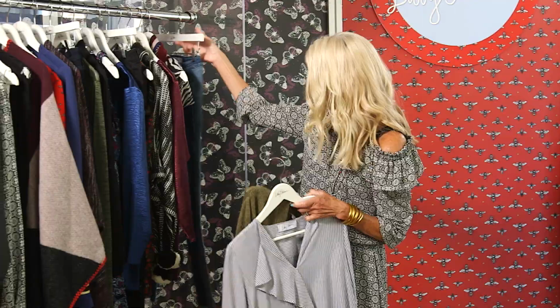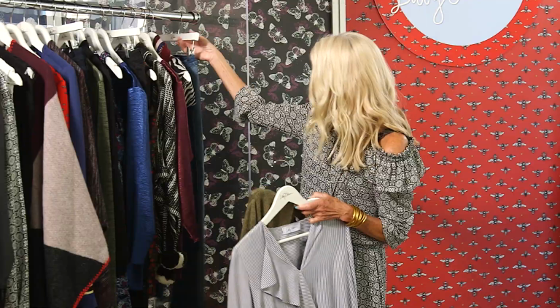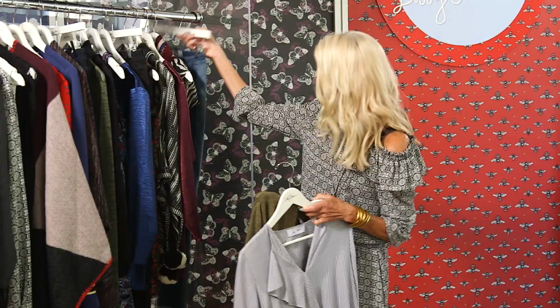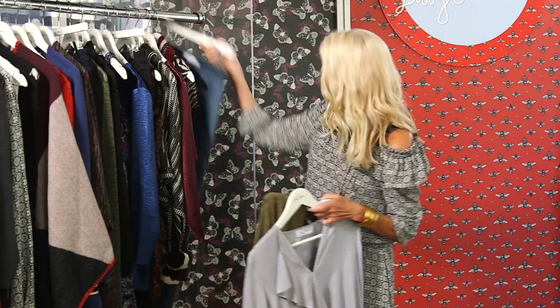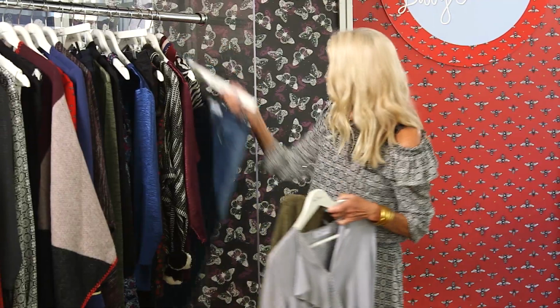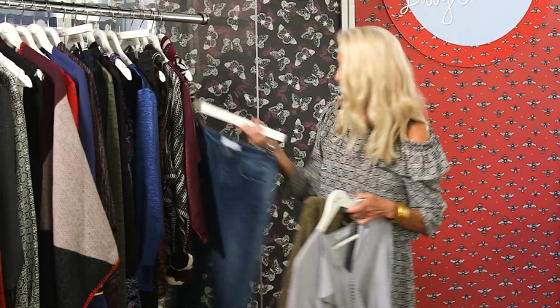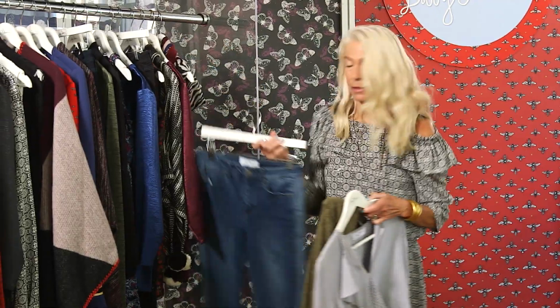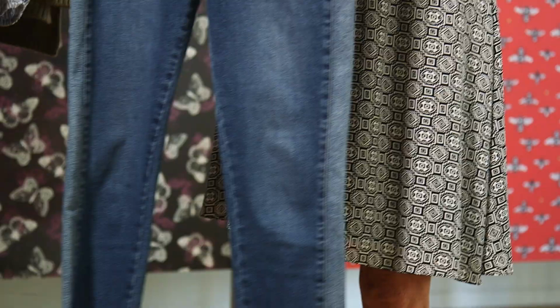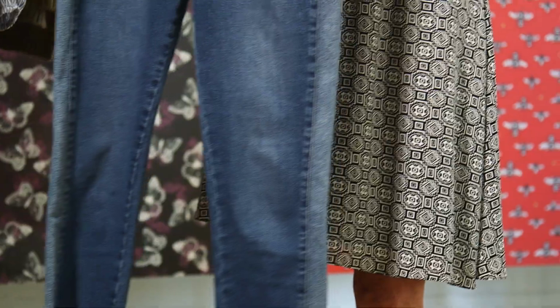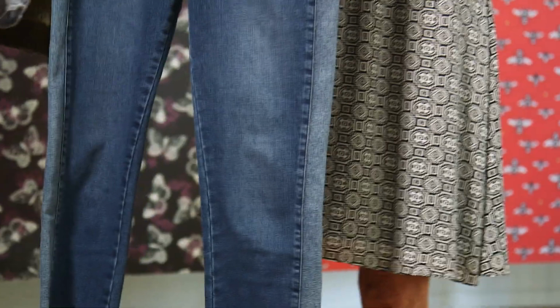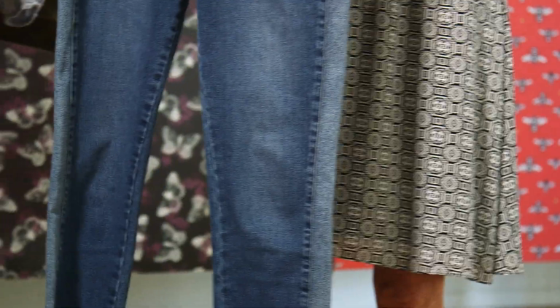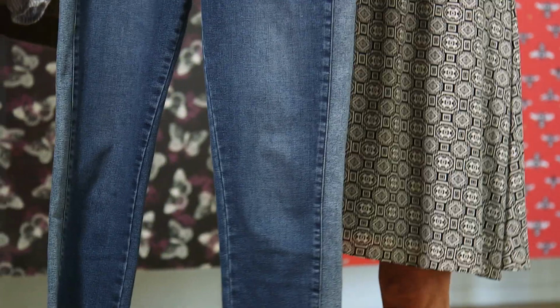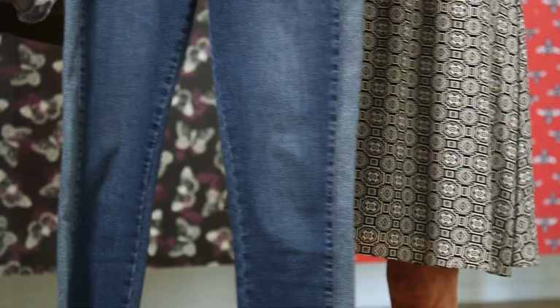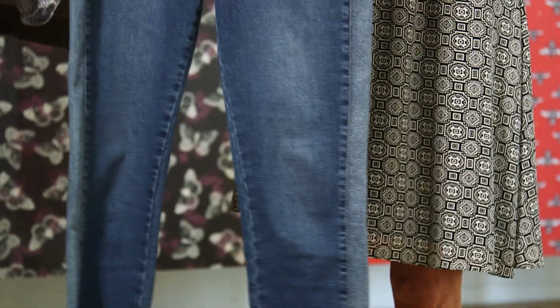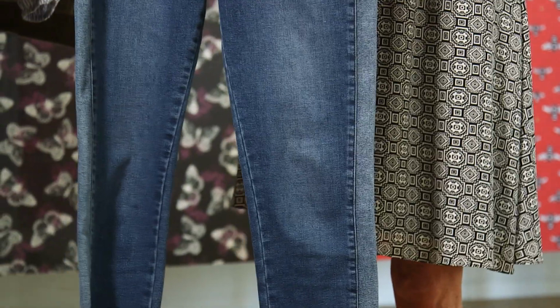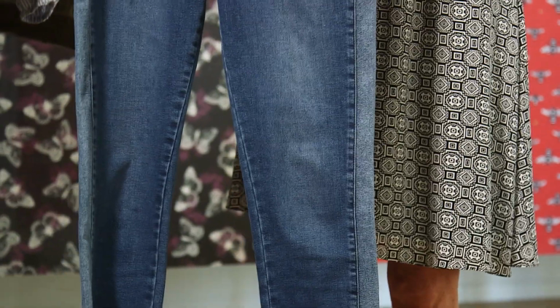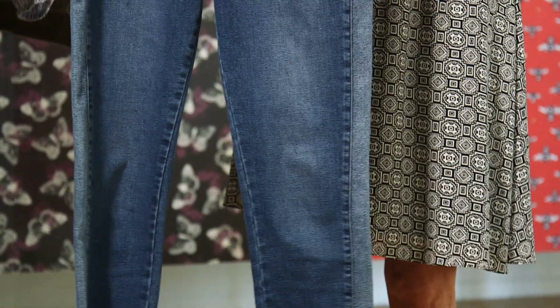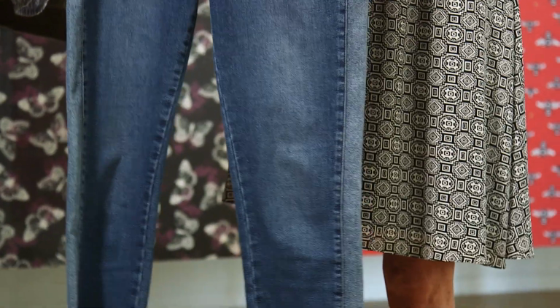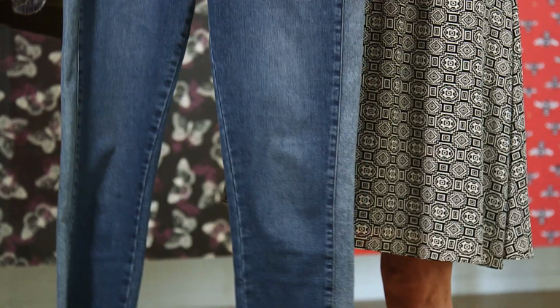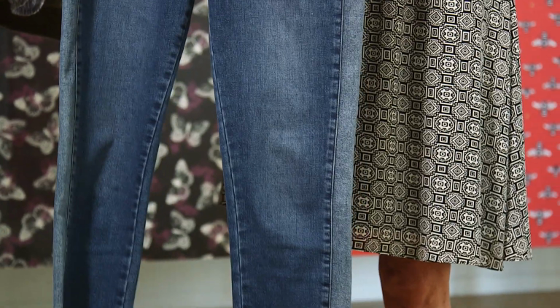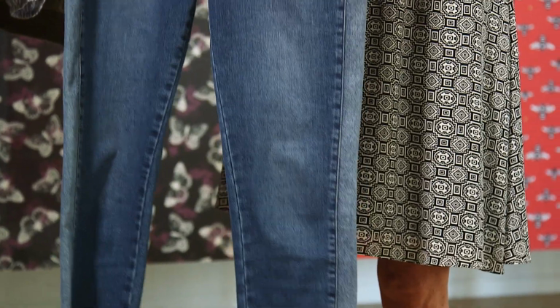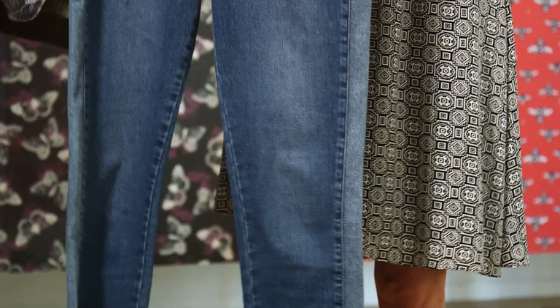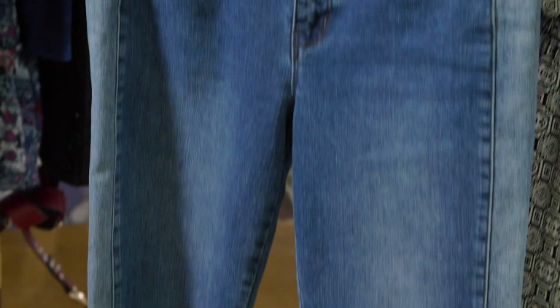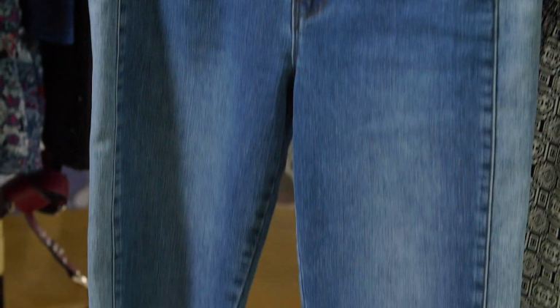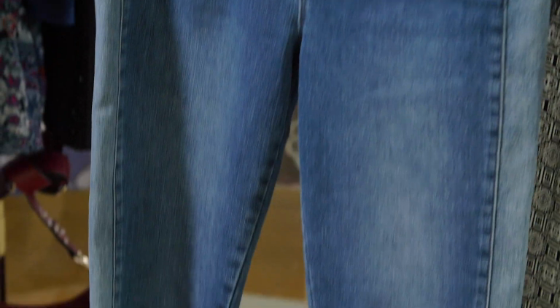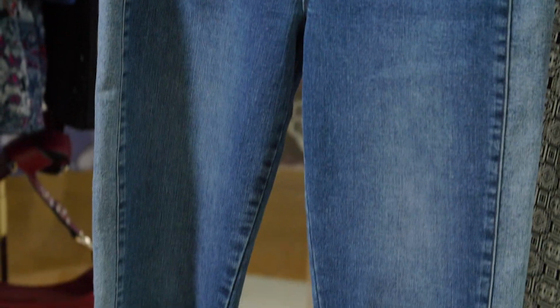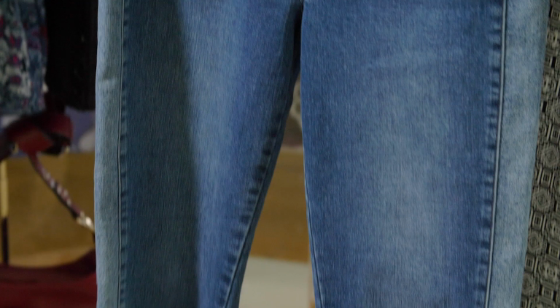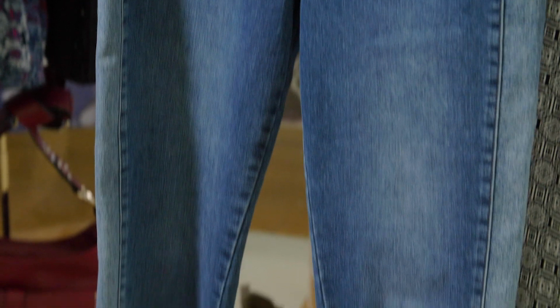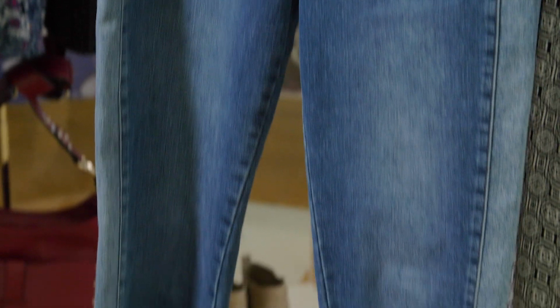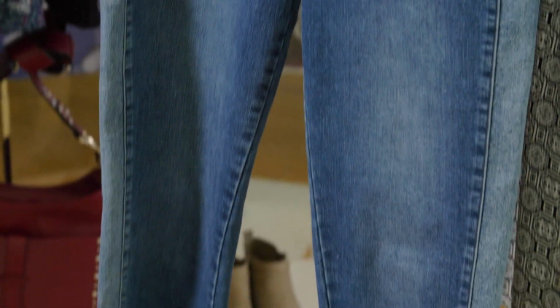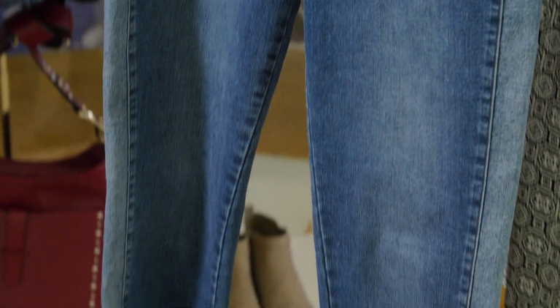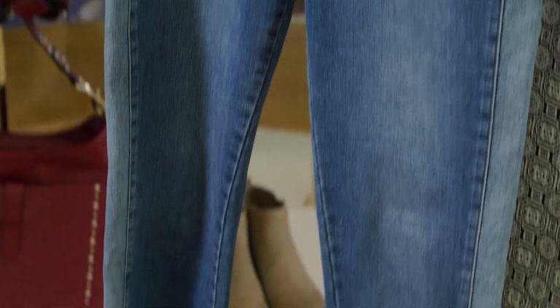Here we have the denim. The two-tone of the denim makes it feel sort of vintage and worn in.